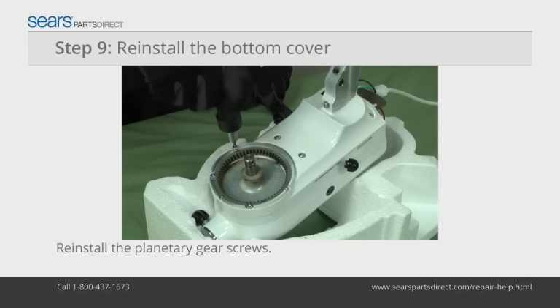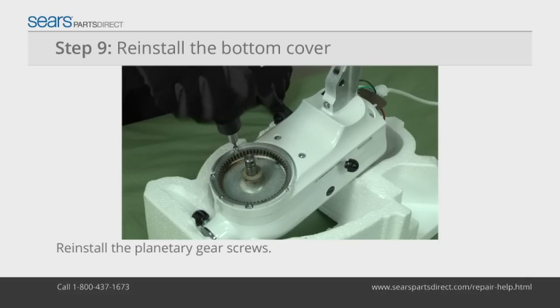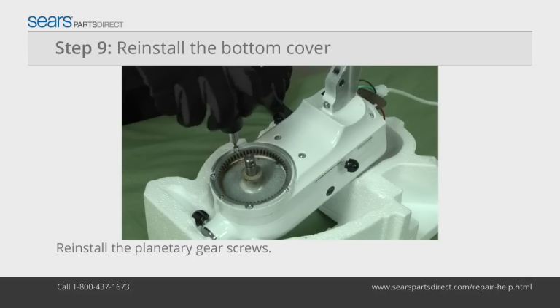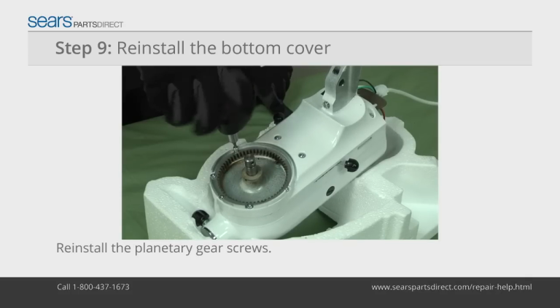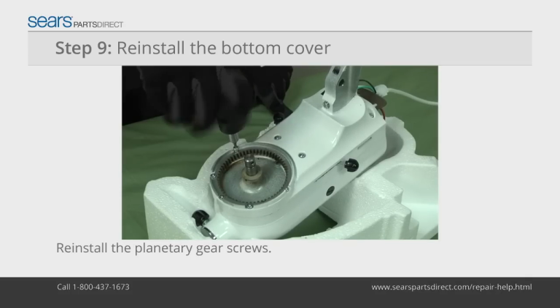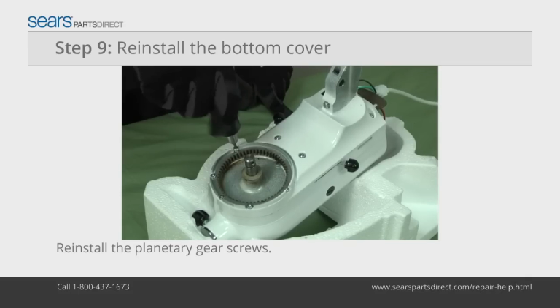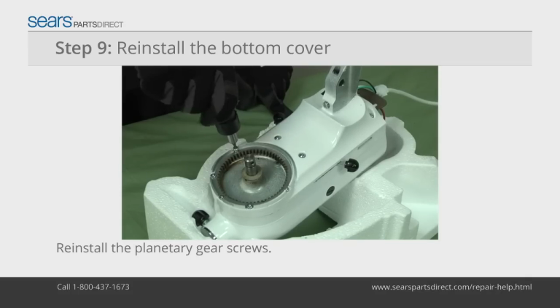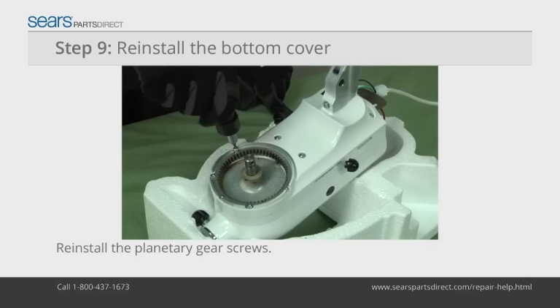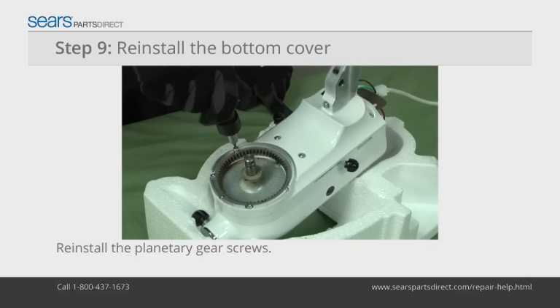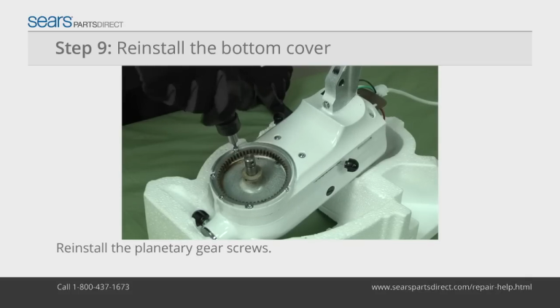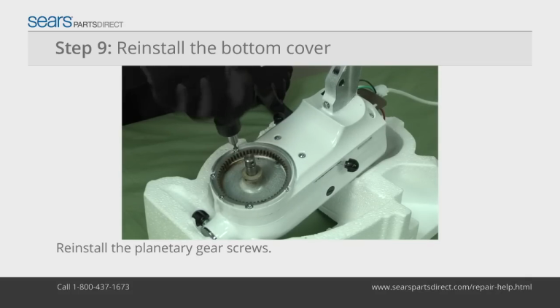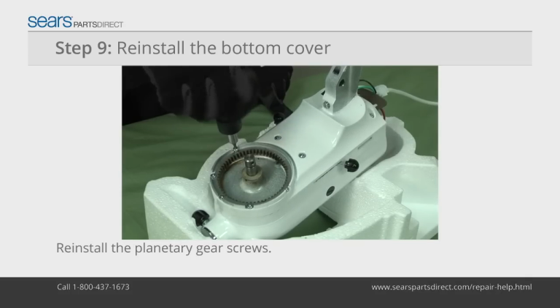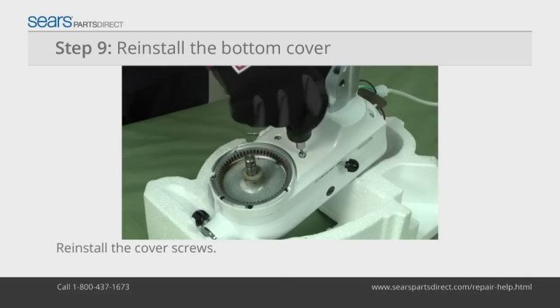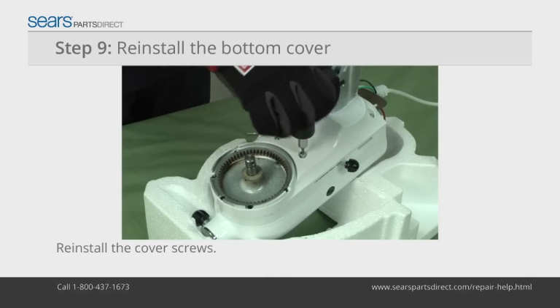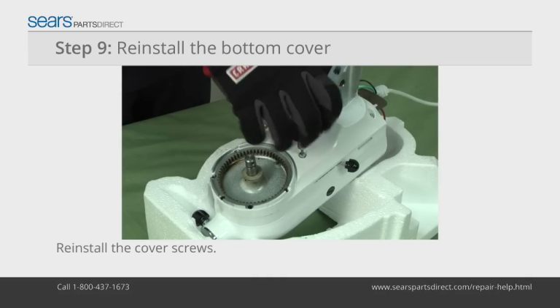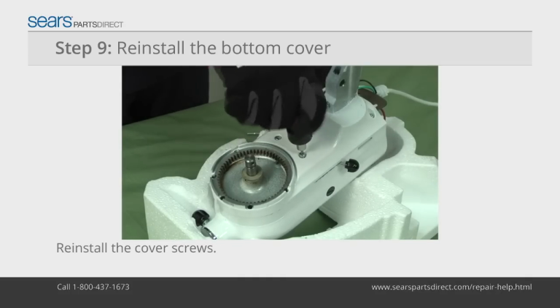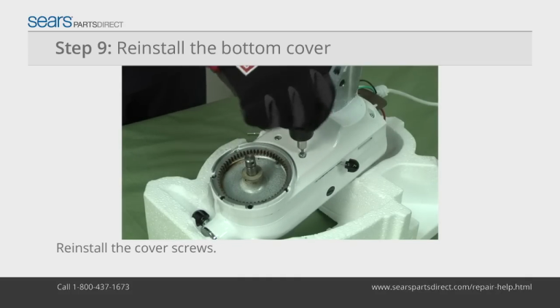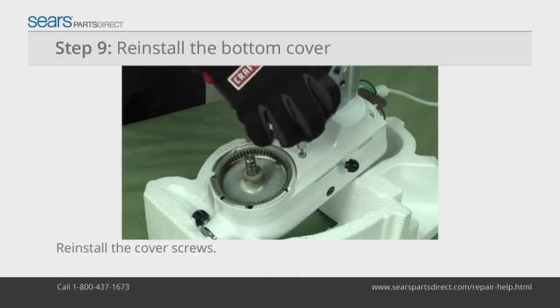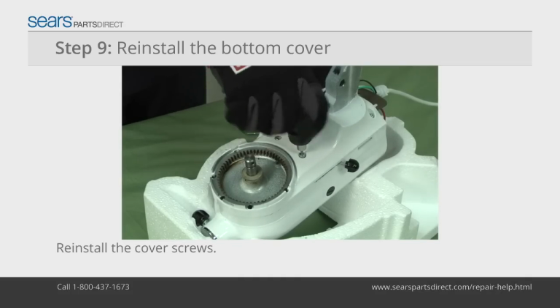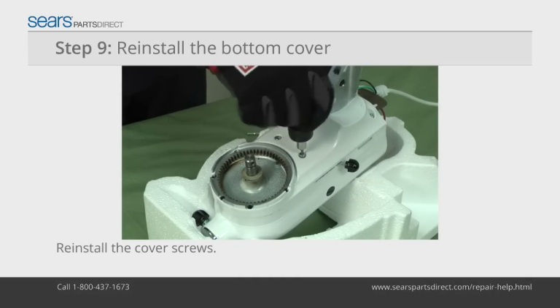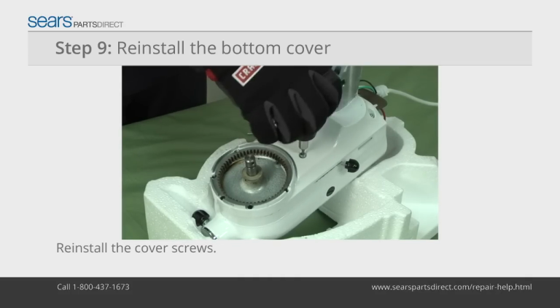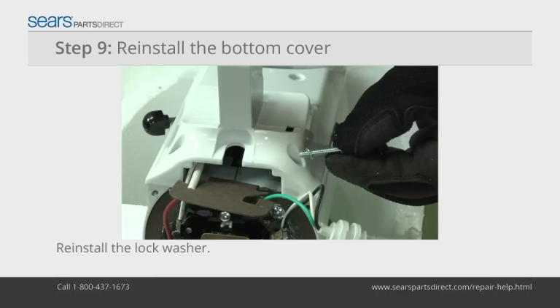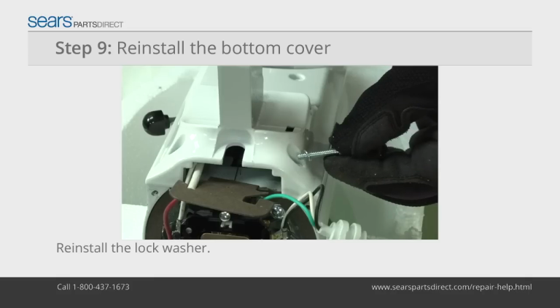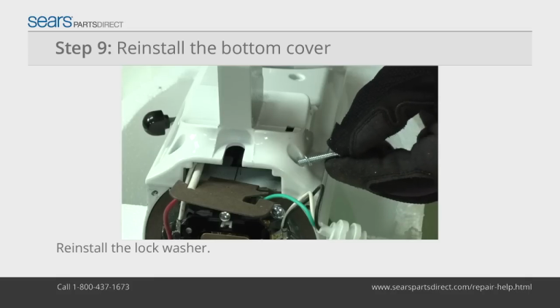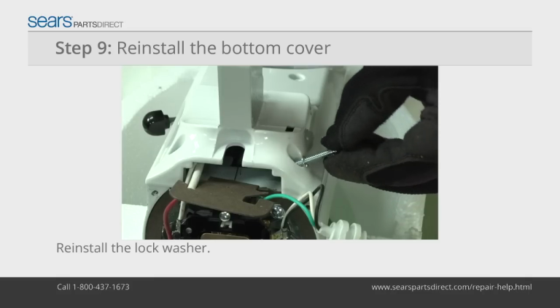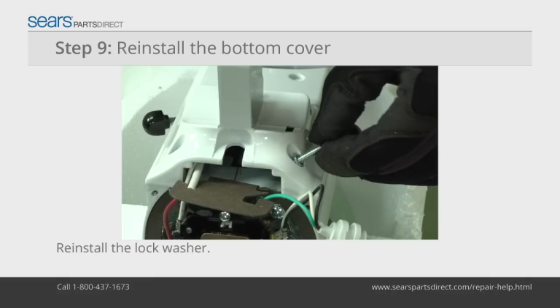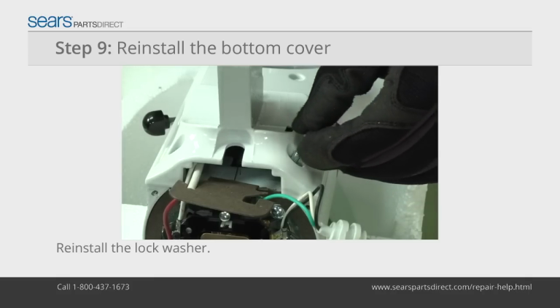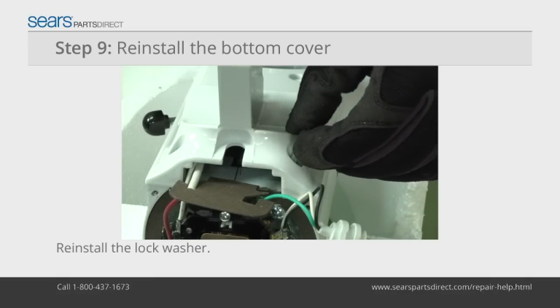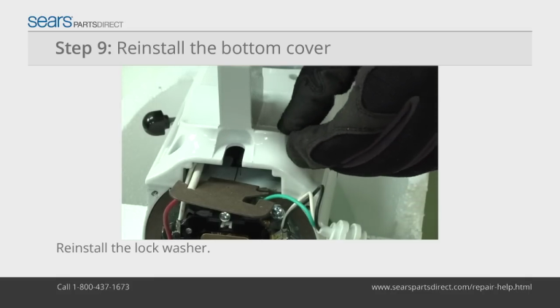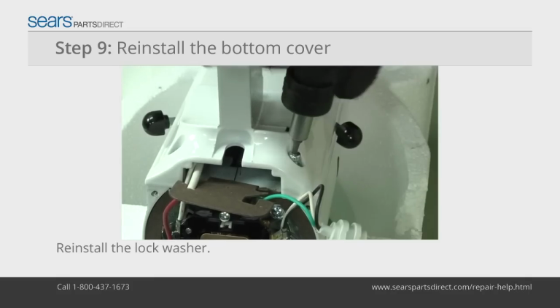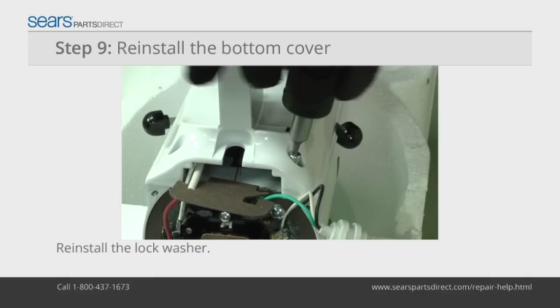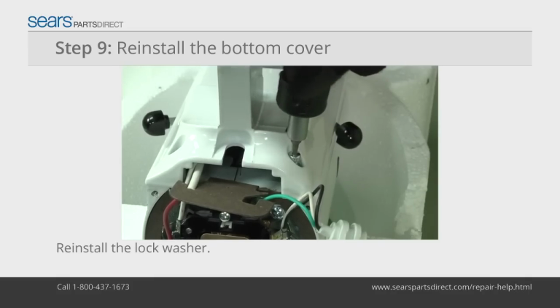Reinstall the screws around the planetary gear. Reinstall the screws in the cover. Reinstall the lock washer on the rear mounting screw.